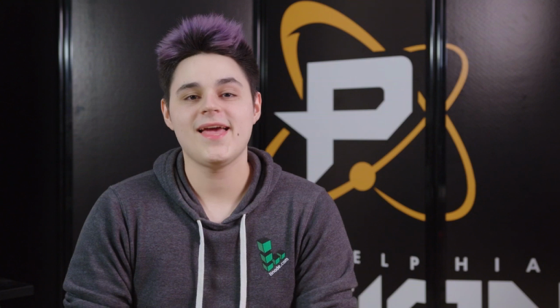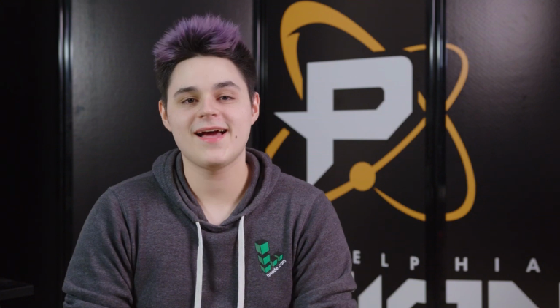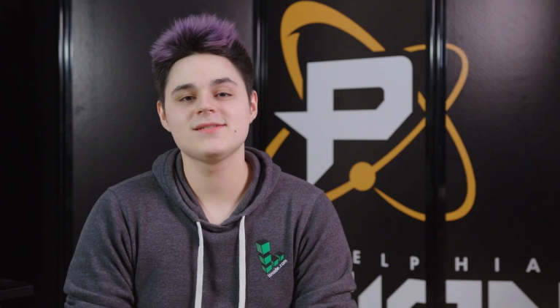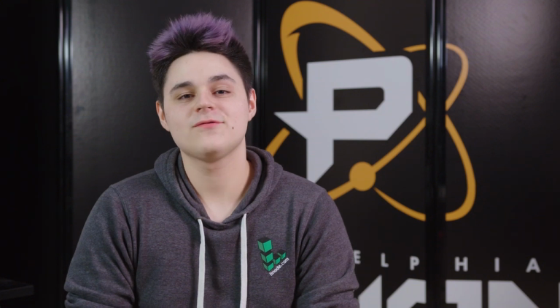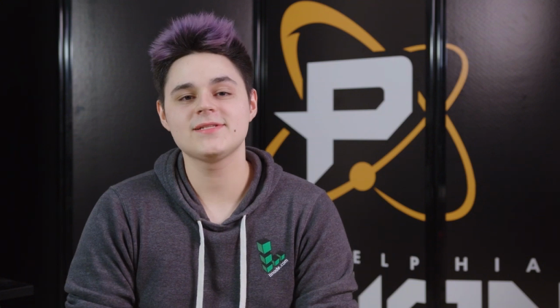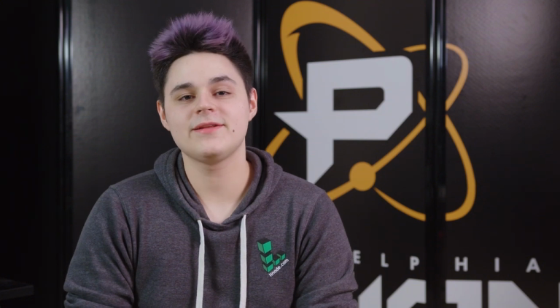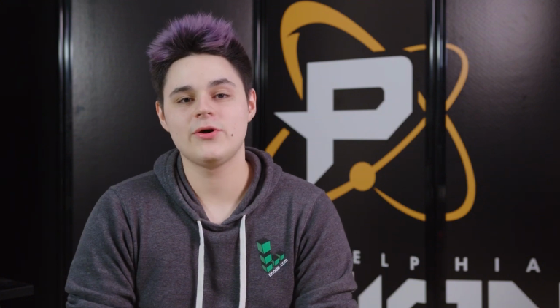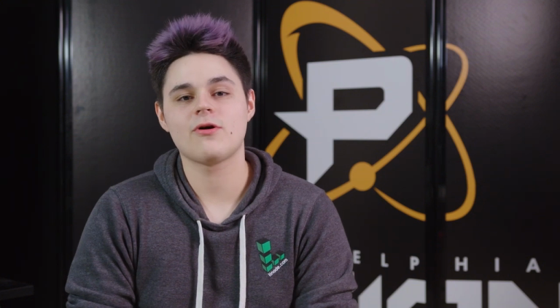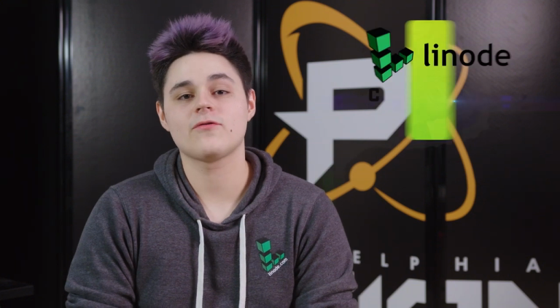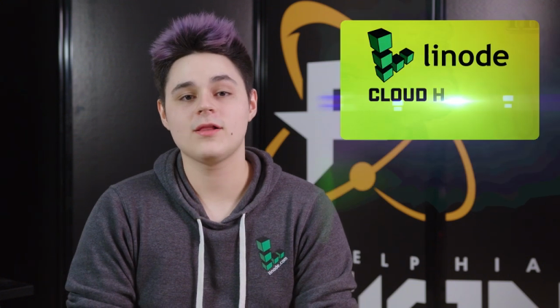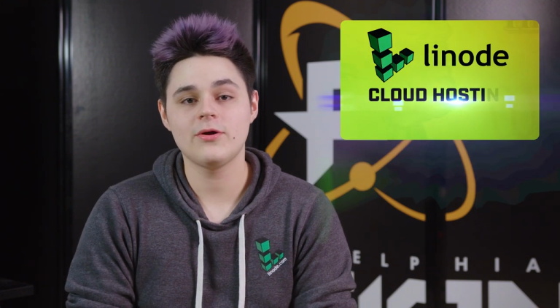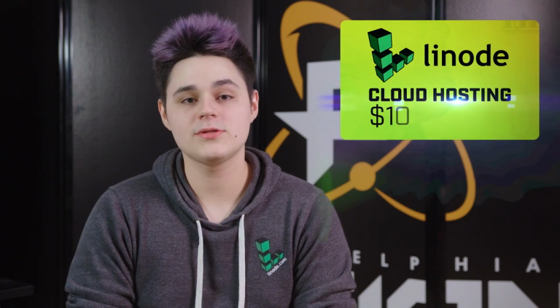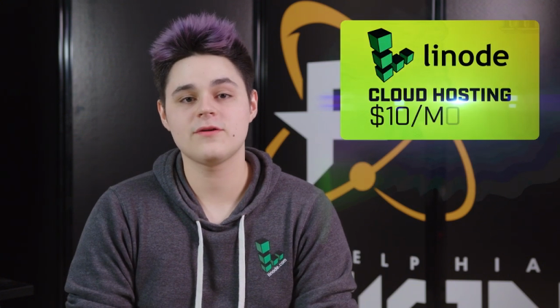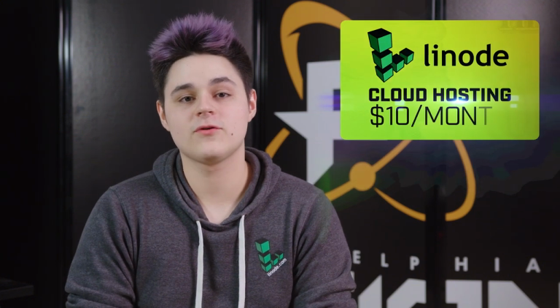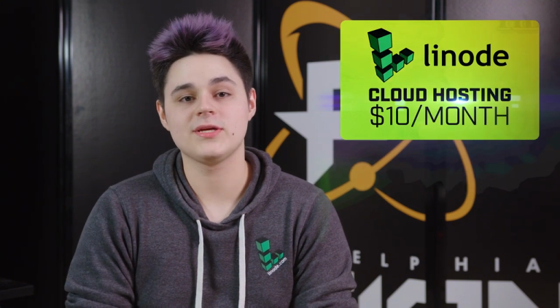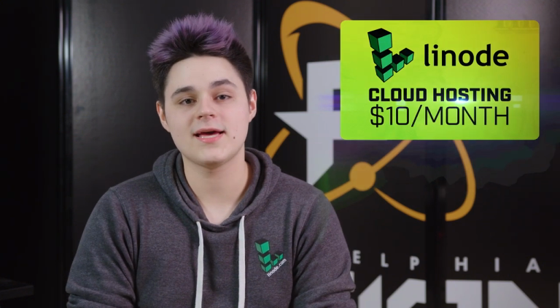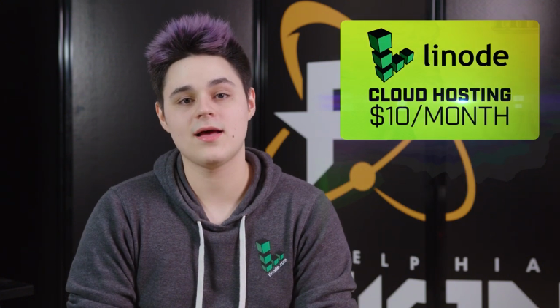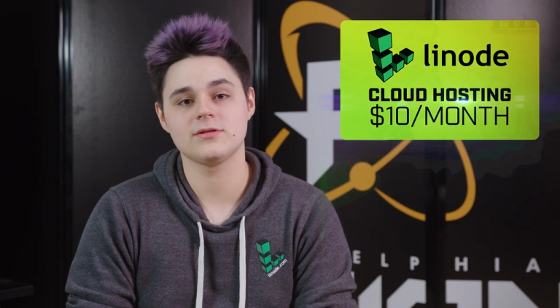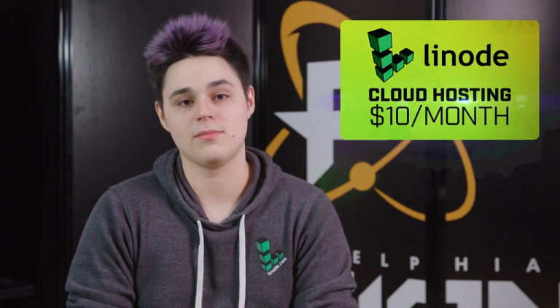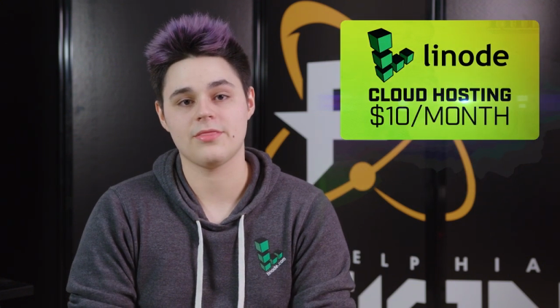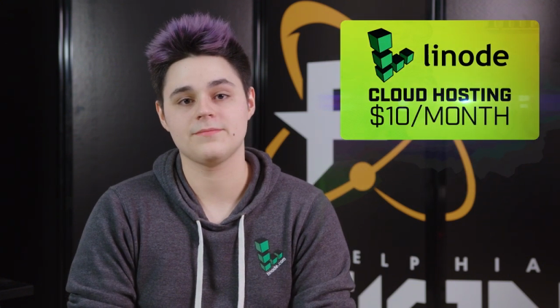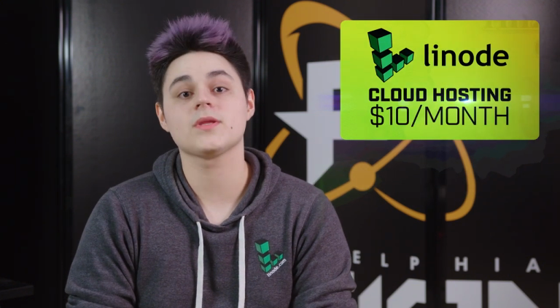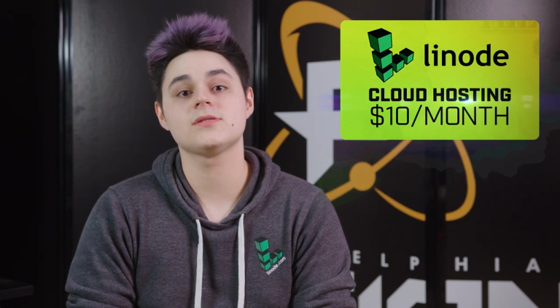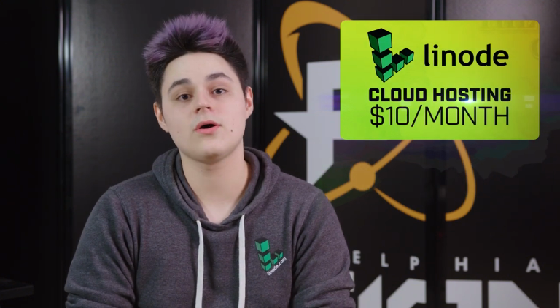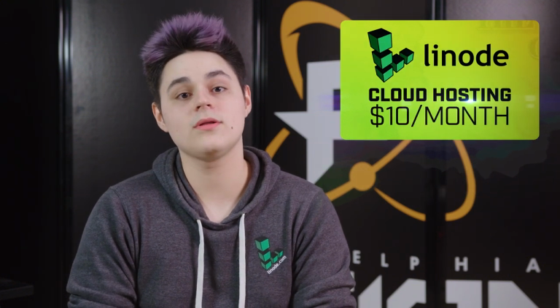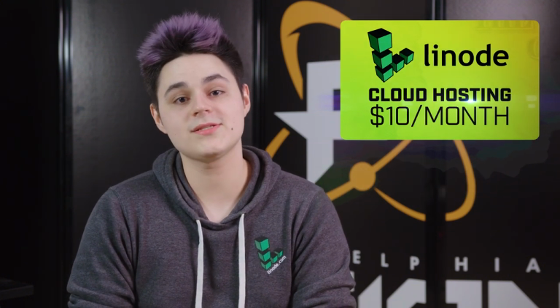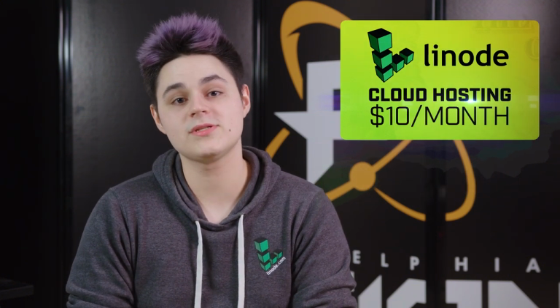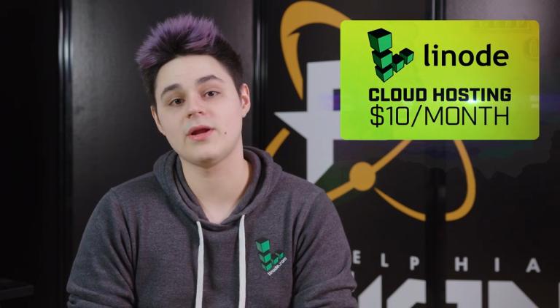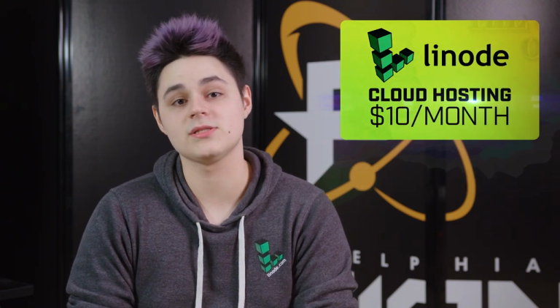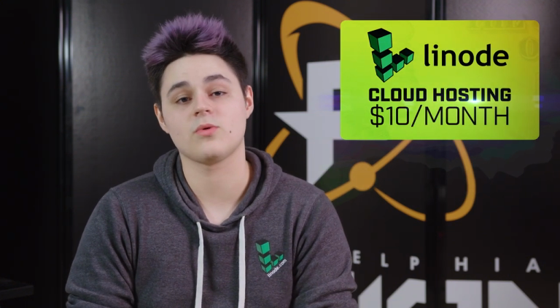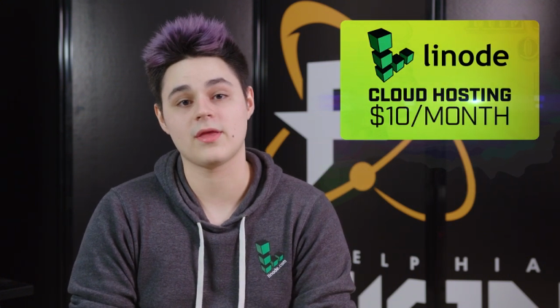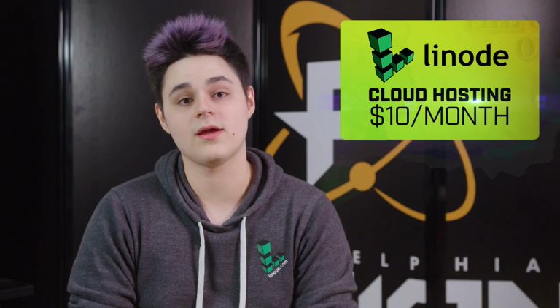Hey guys, our friends at Linode are offering cloud hosting for only $10 a month. So let's go see what else is worth $10.